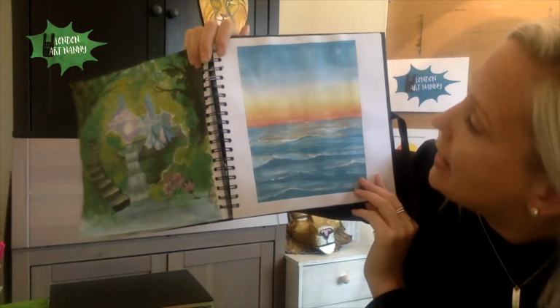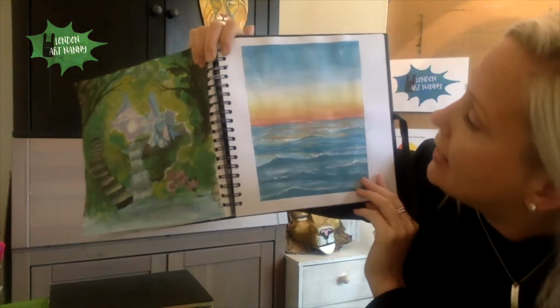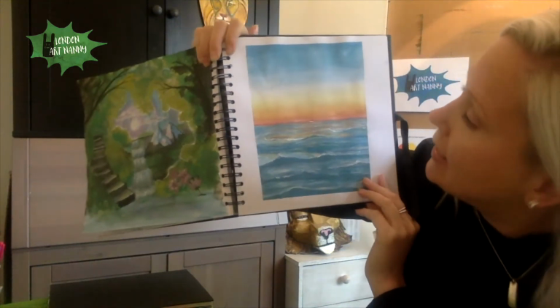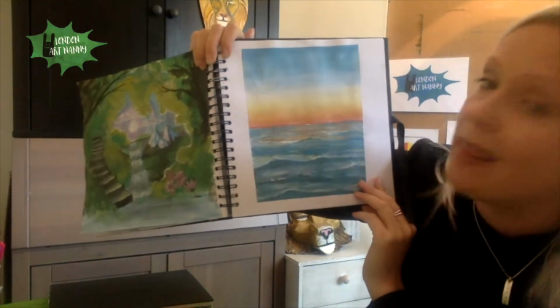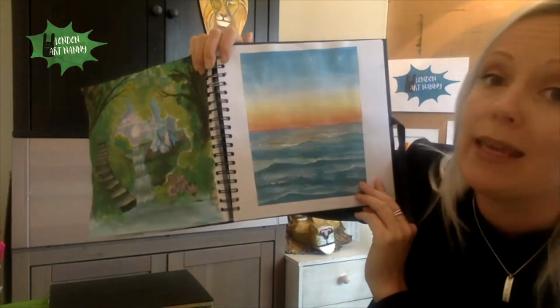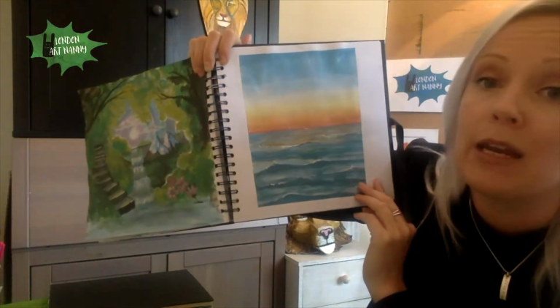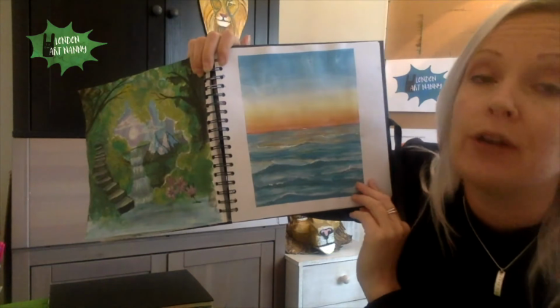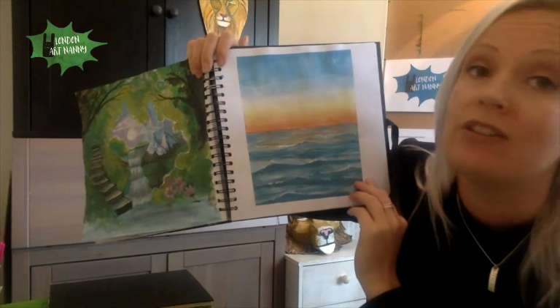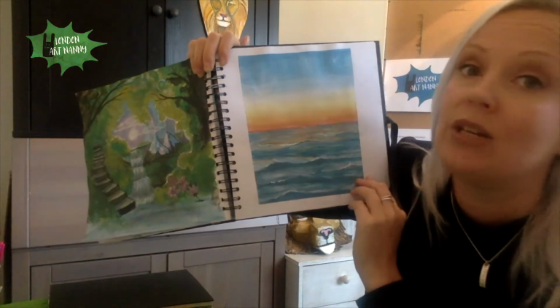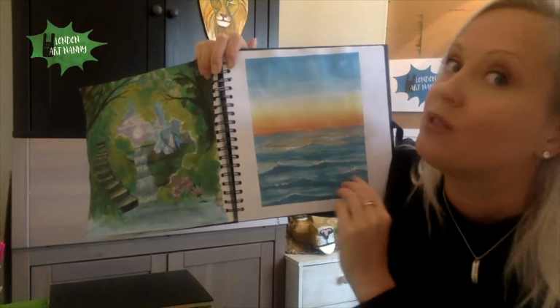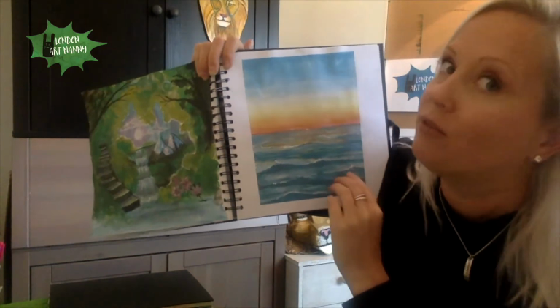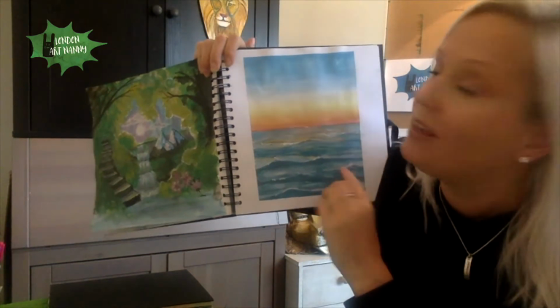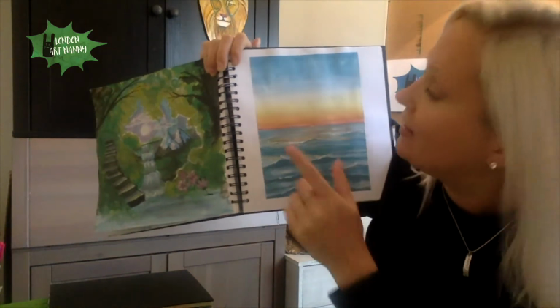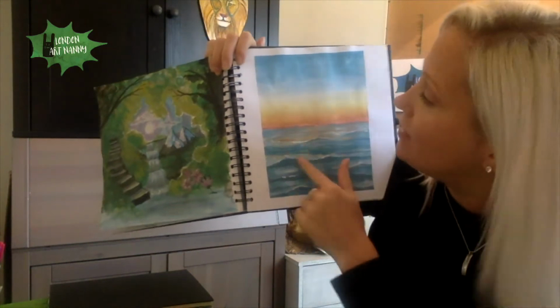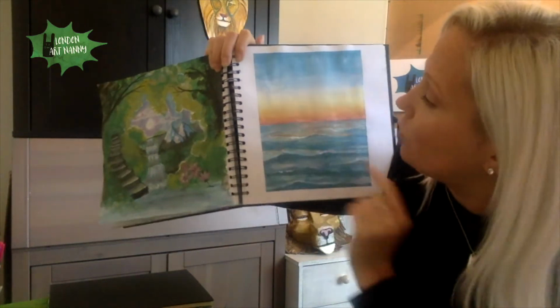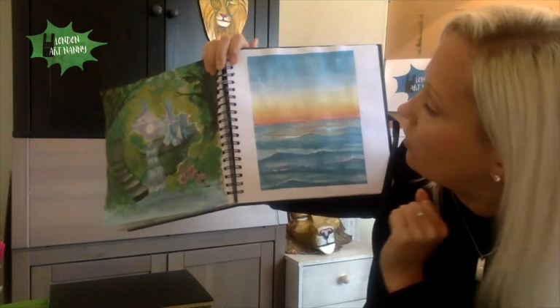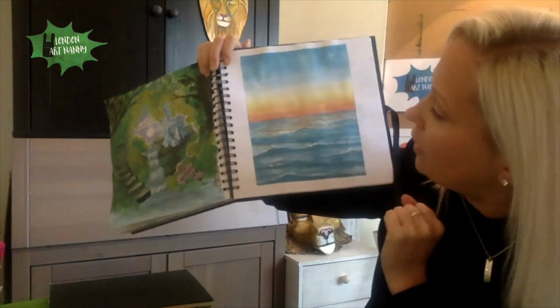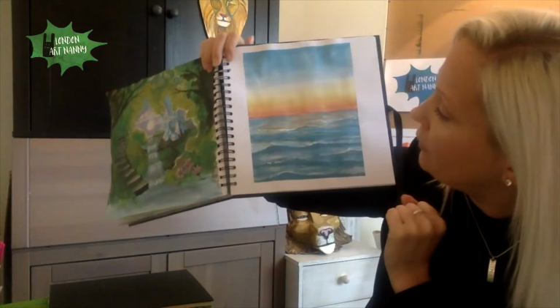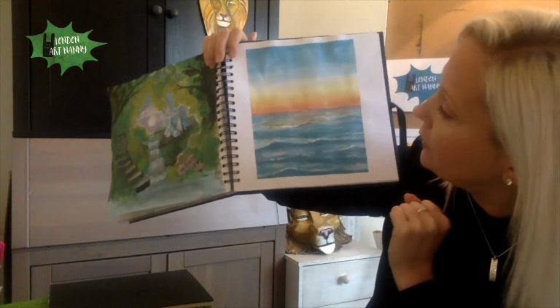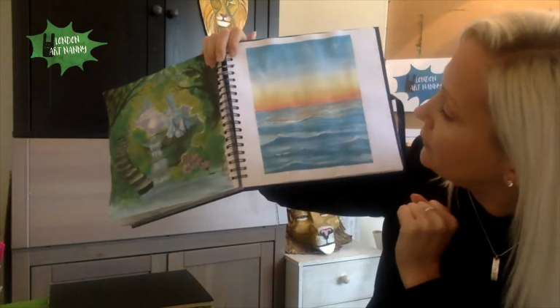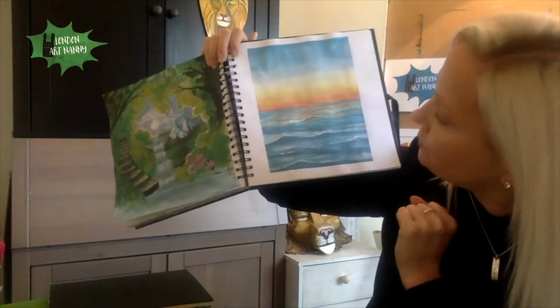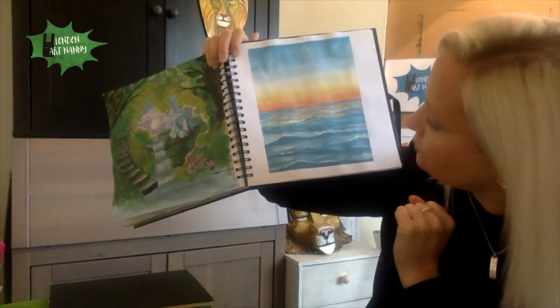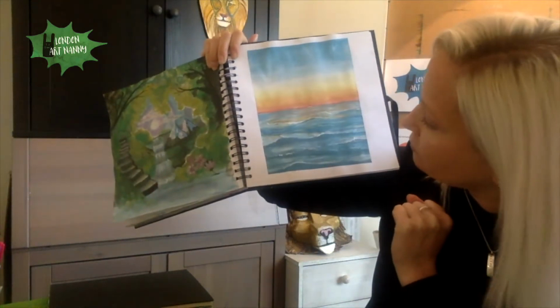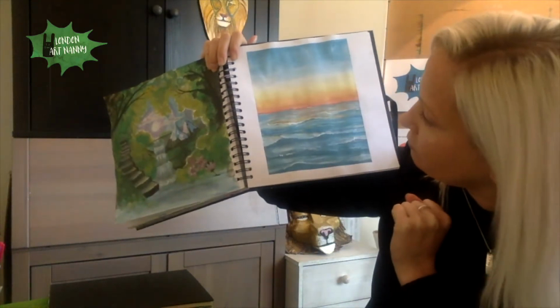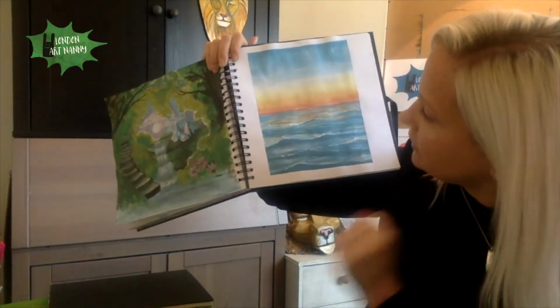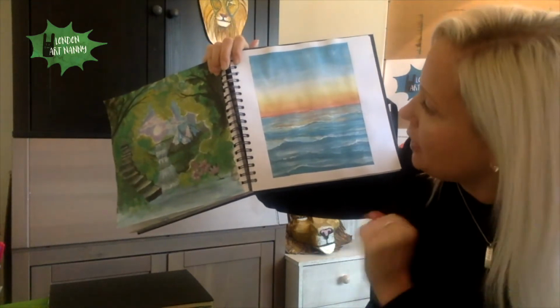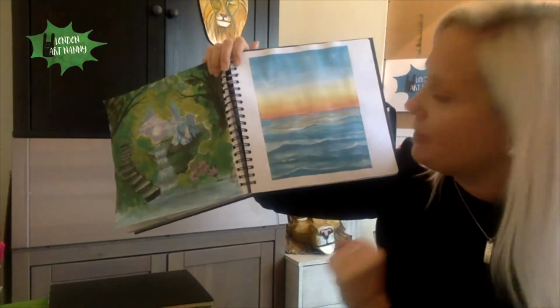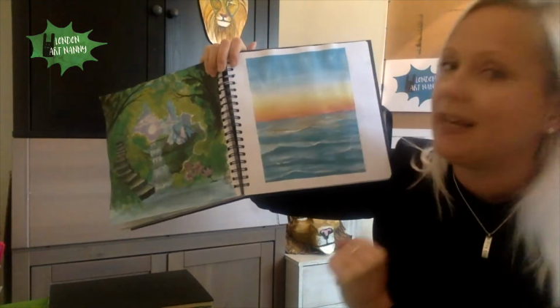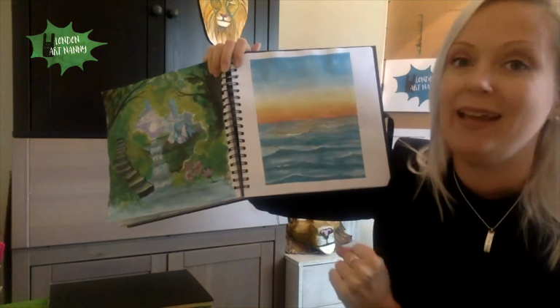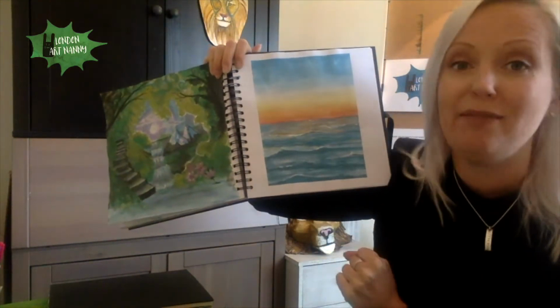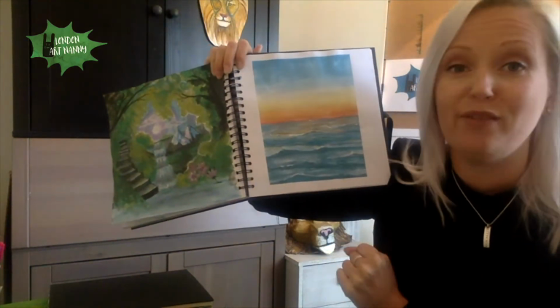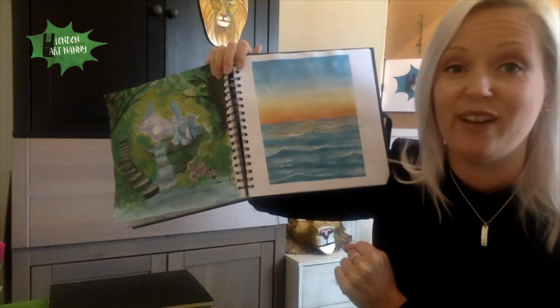I think in hers she used acrylic — this is watercolor. But yeah, it was fun.